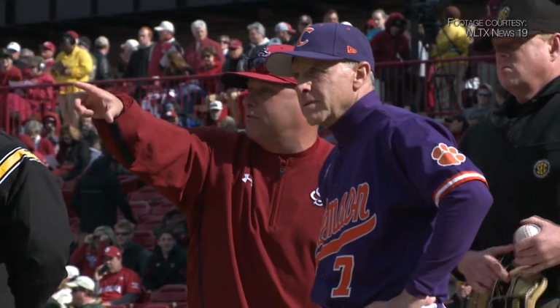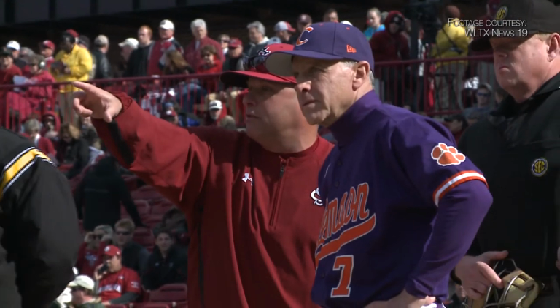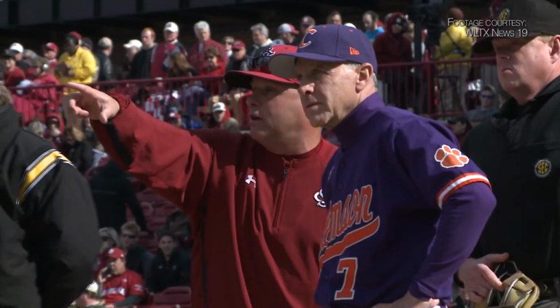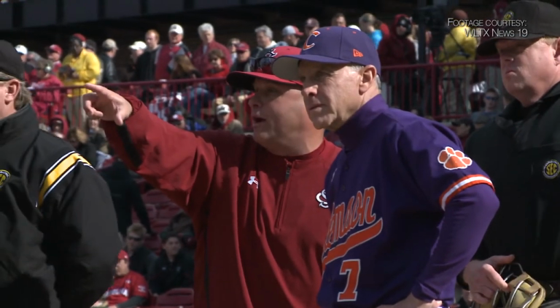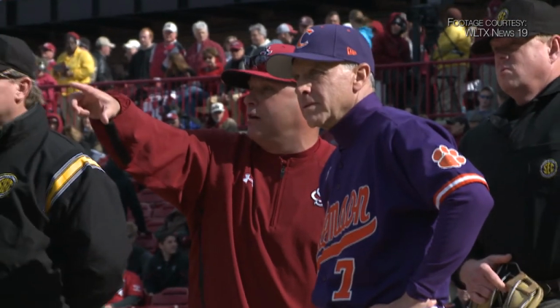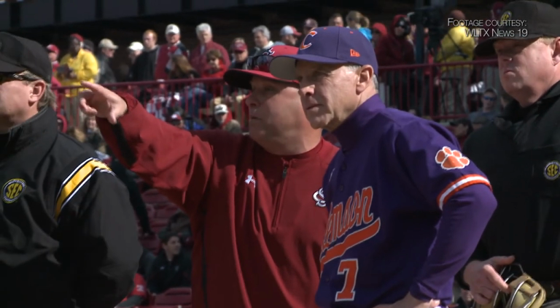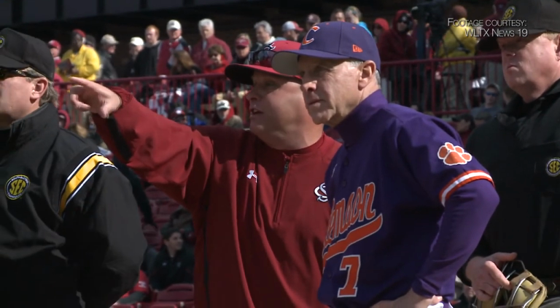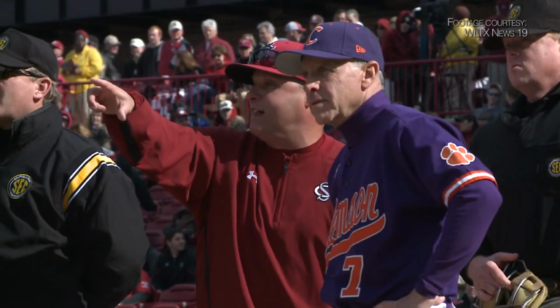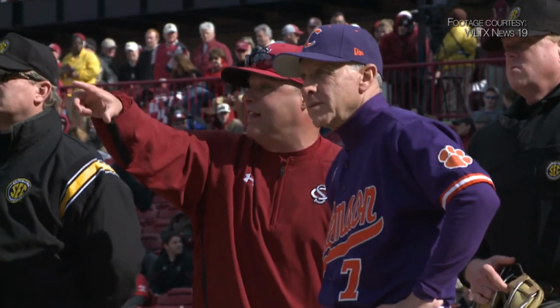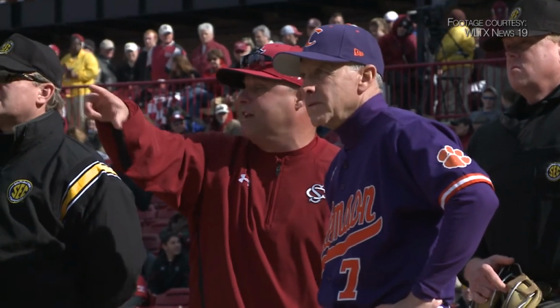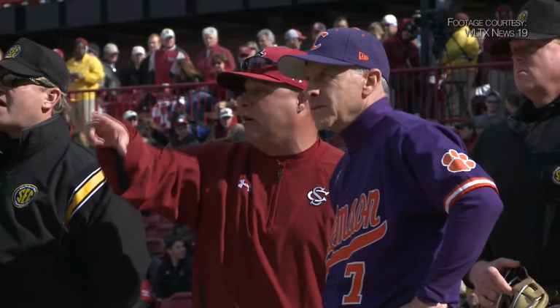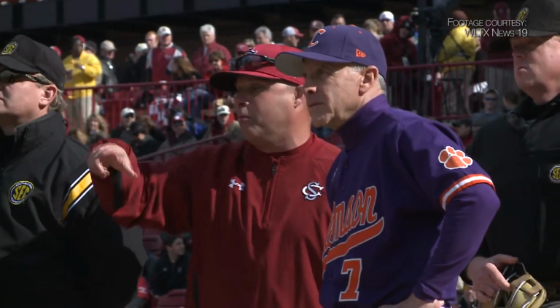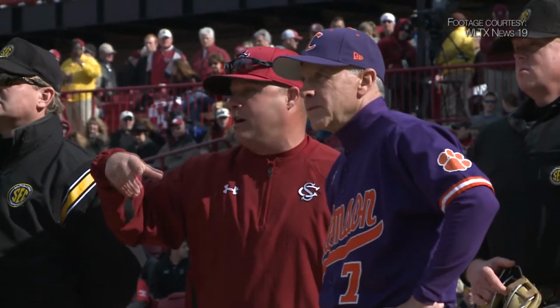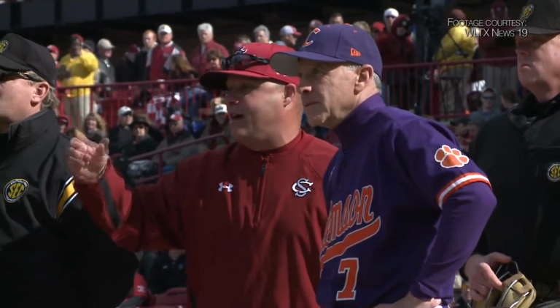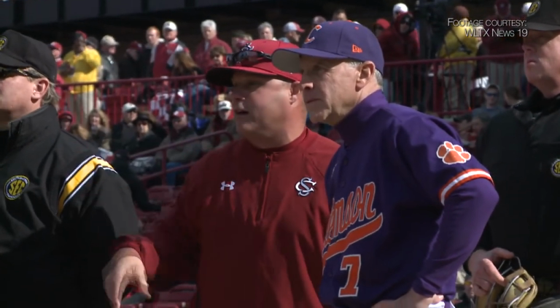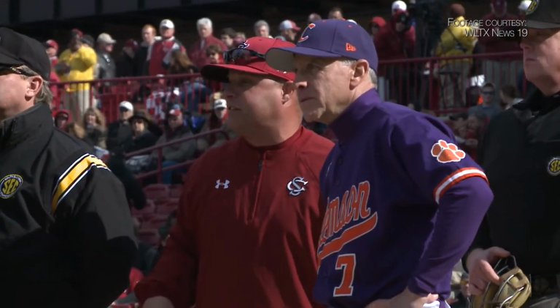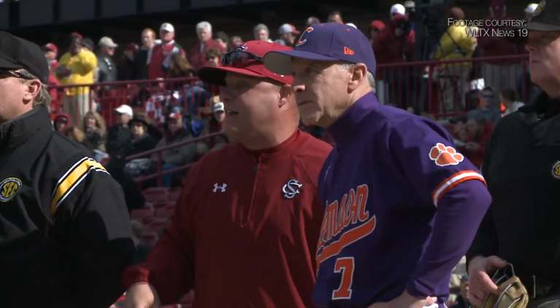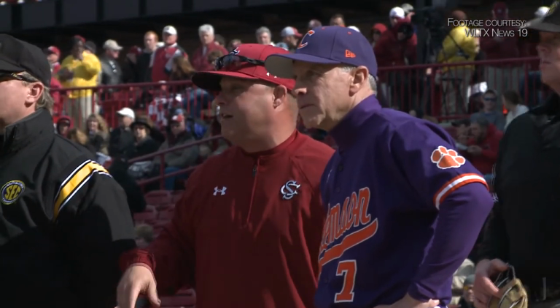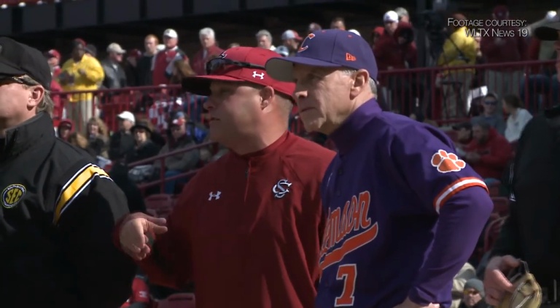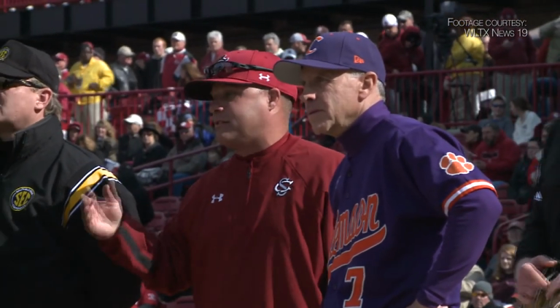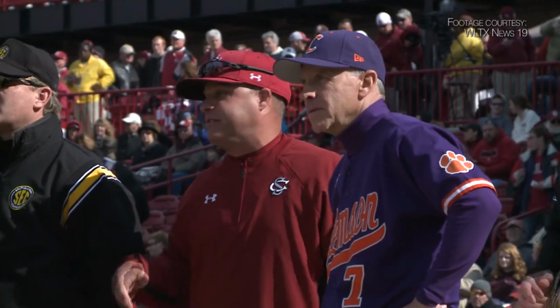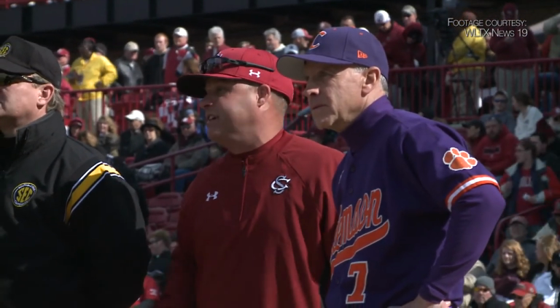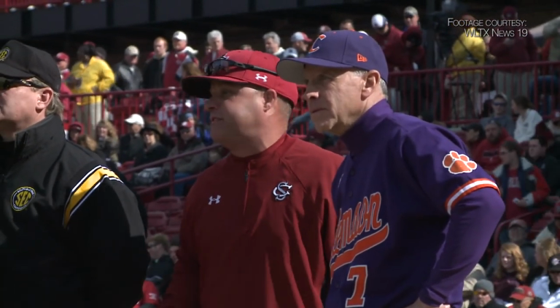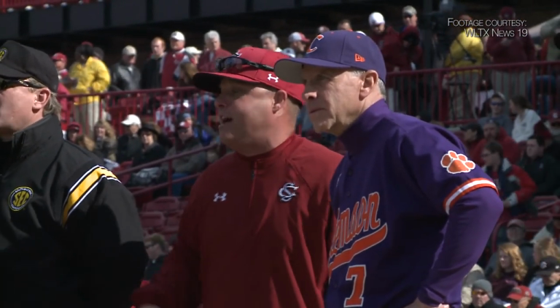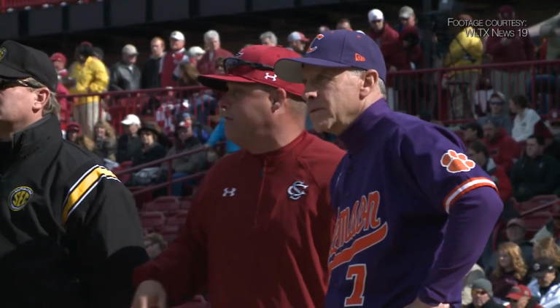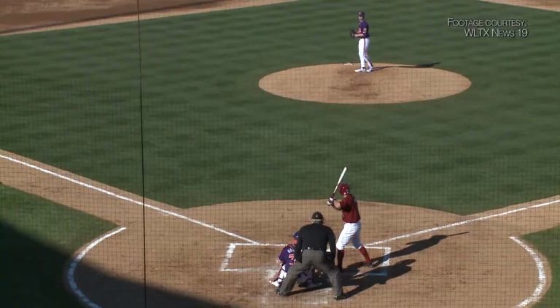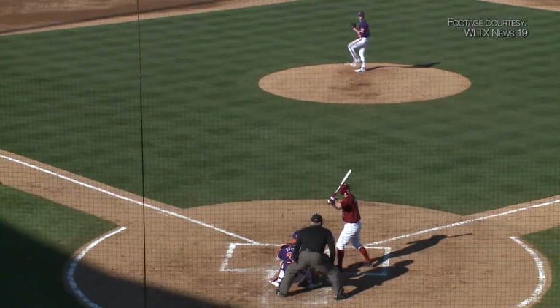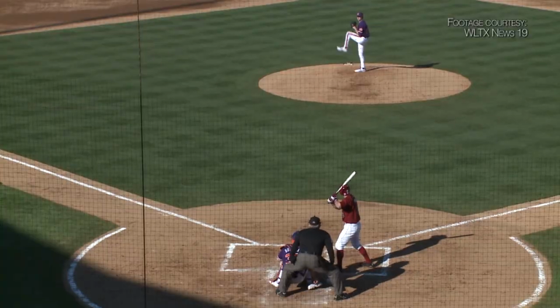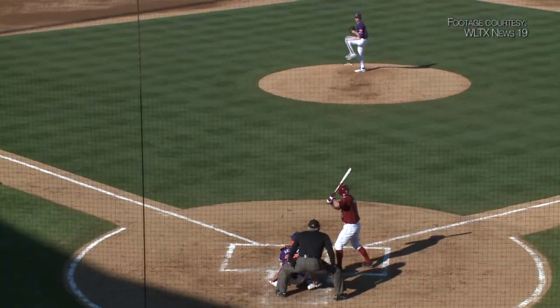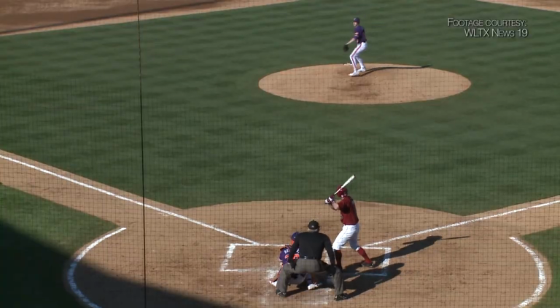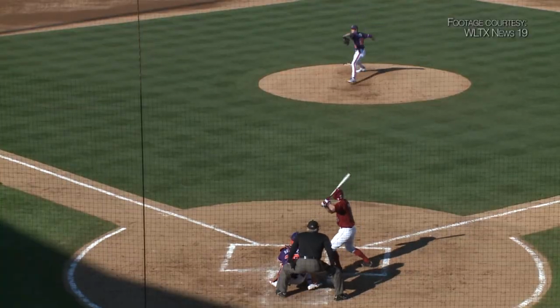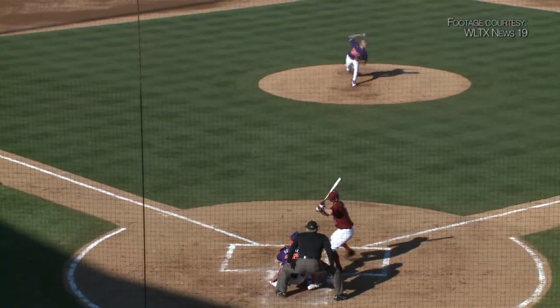We've got Gamecock baseball for you taking on arch-rival Clemson. There's Coach Holbrook and Jack Leggett before the game started.